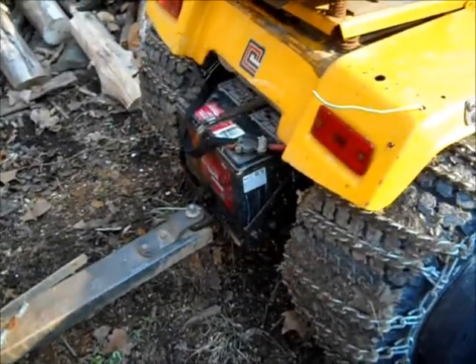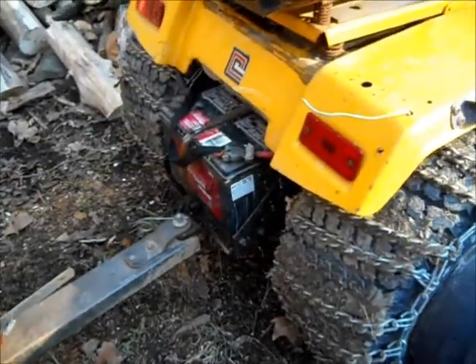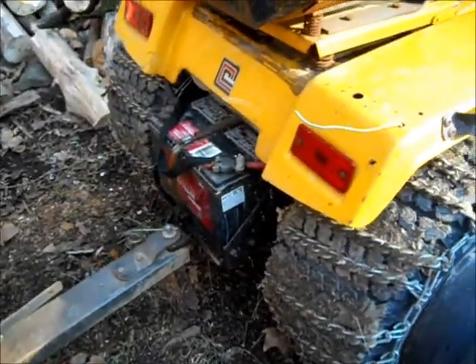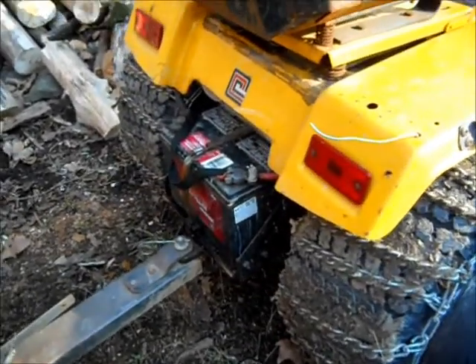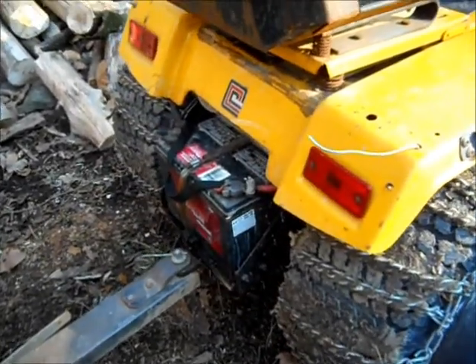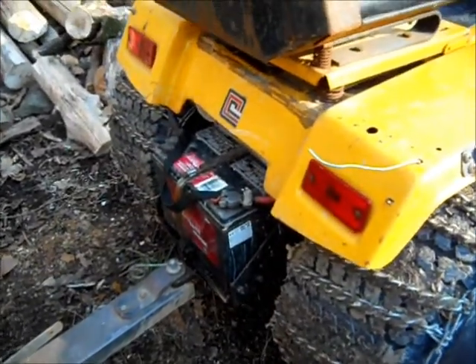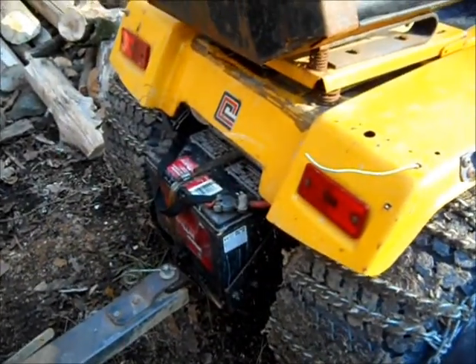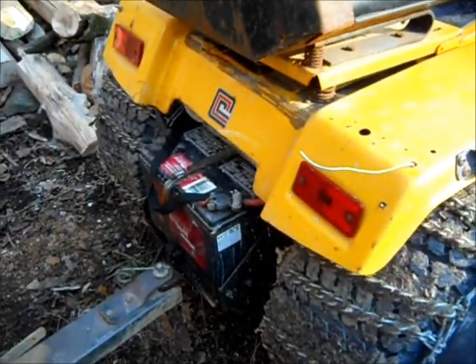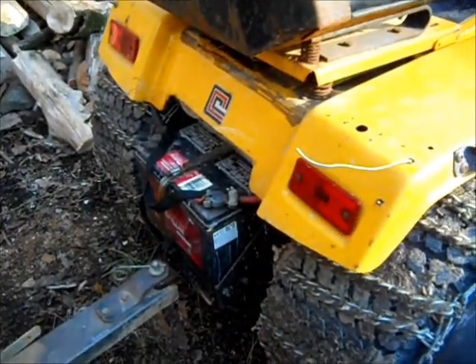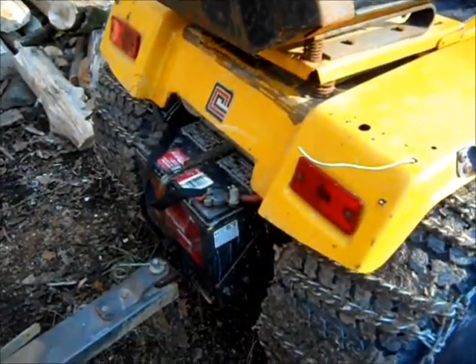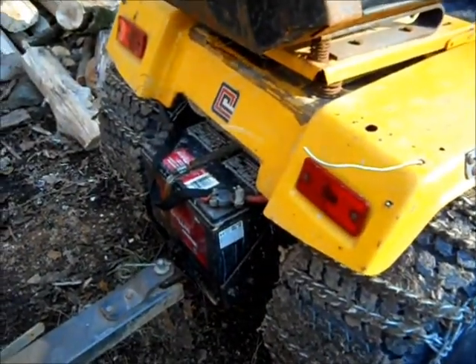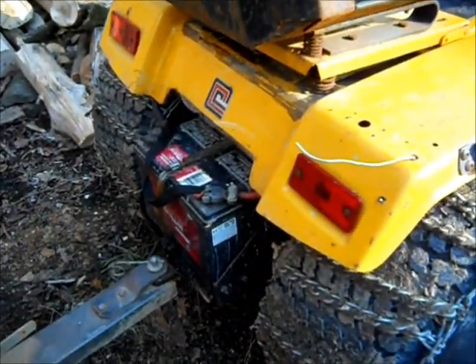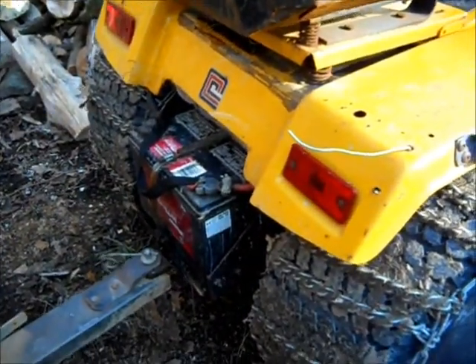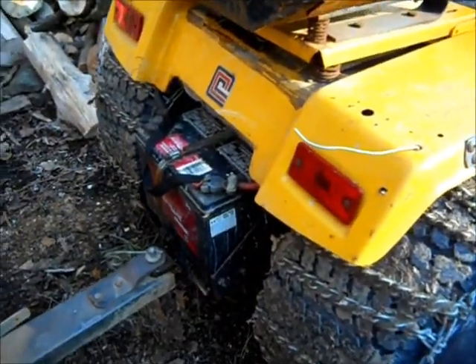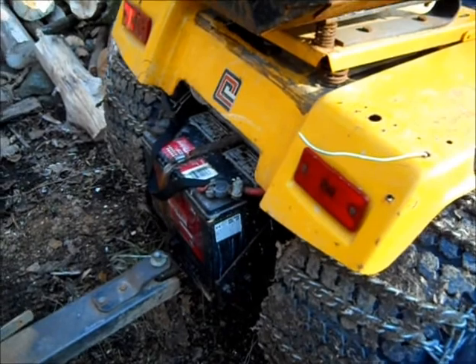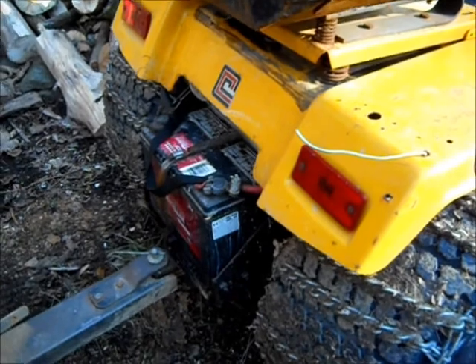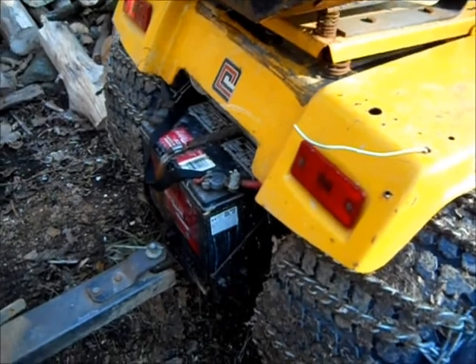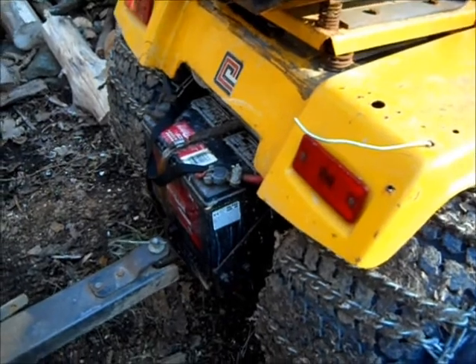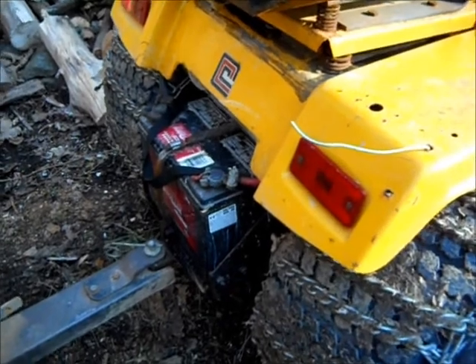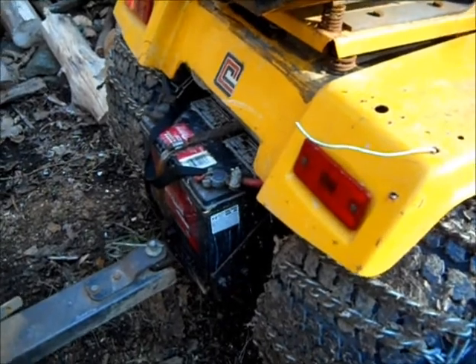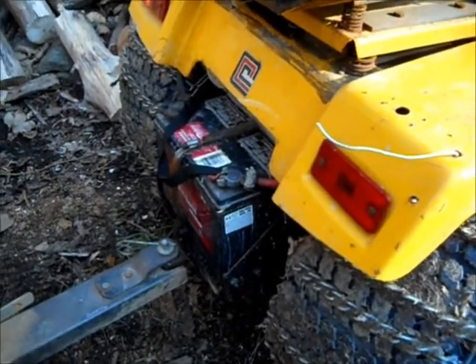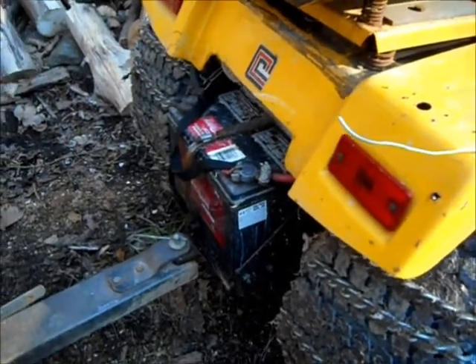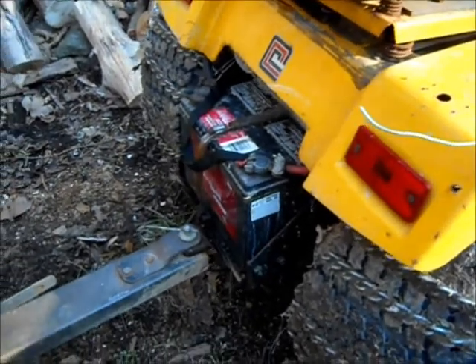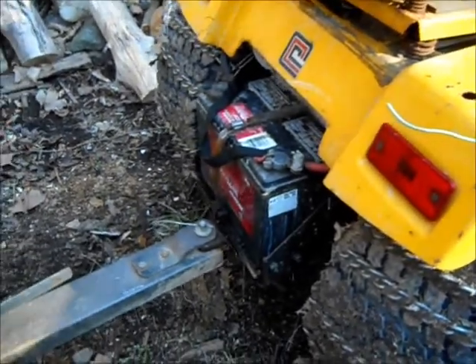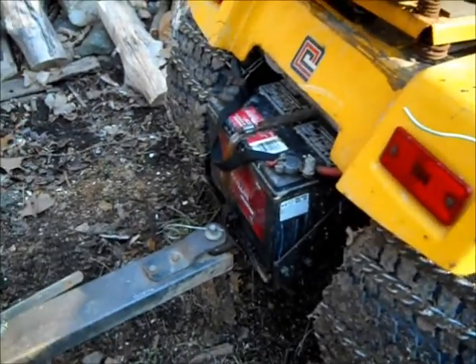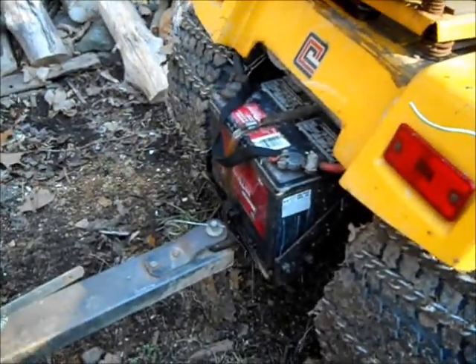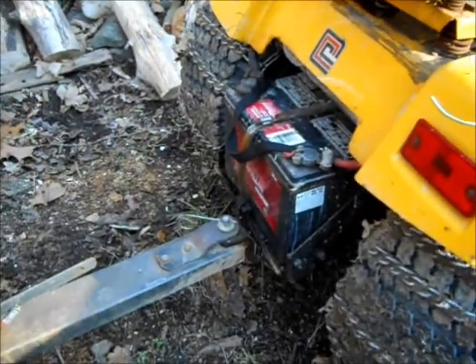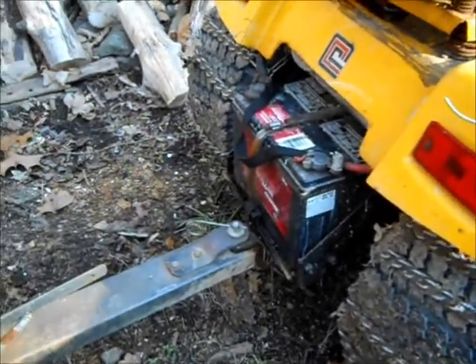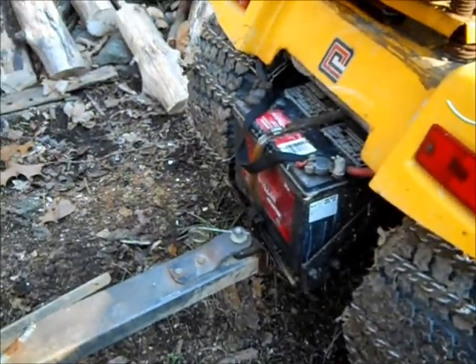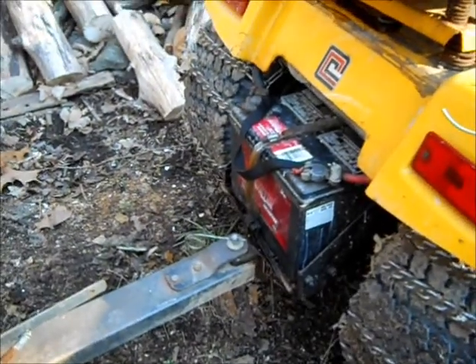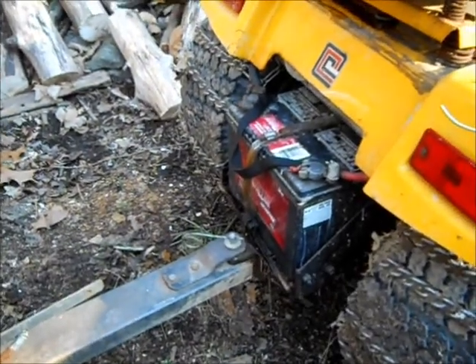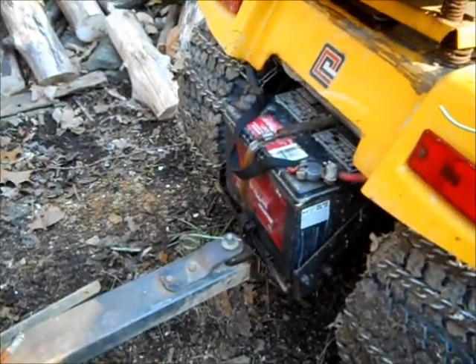So the battery probably needs to be replaced — looks like it's from 2008, so it's probably about time.